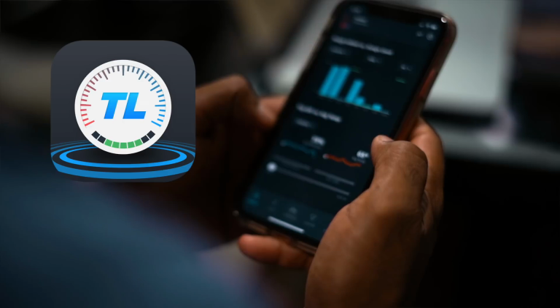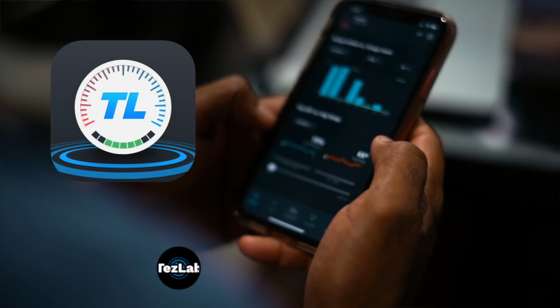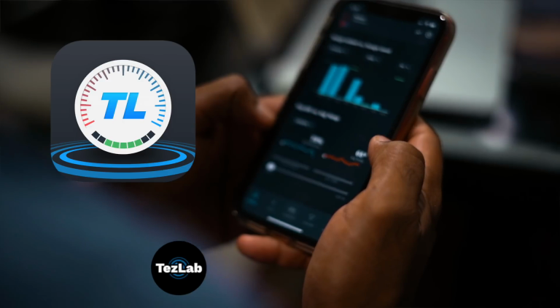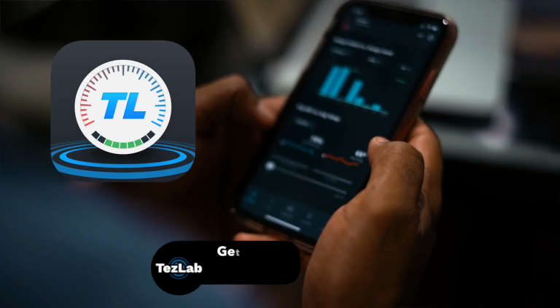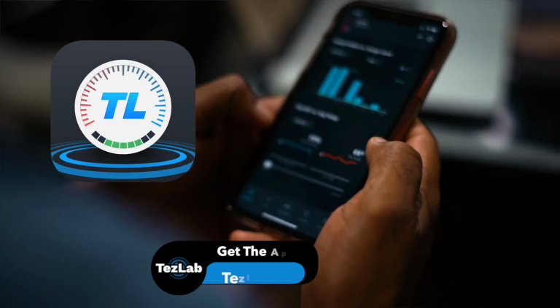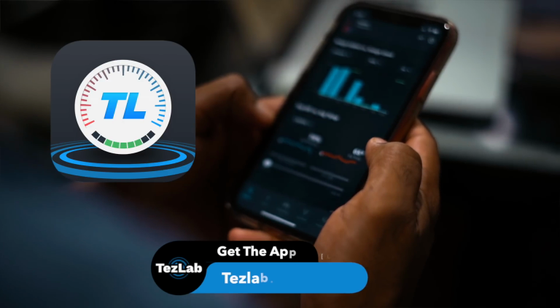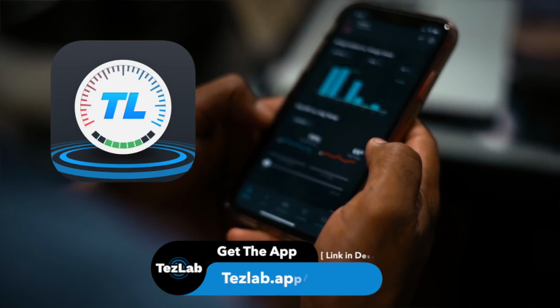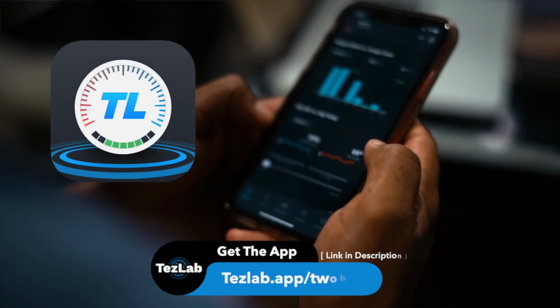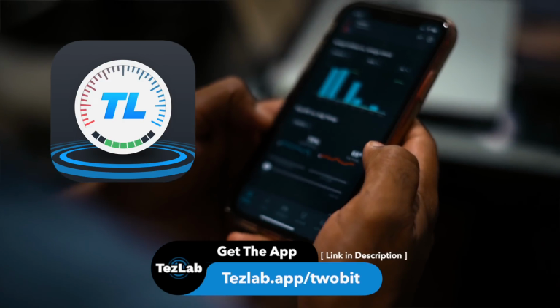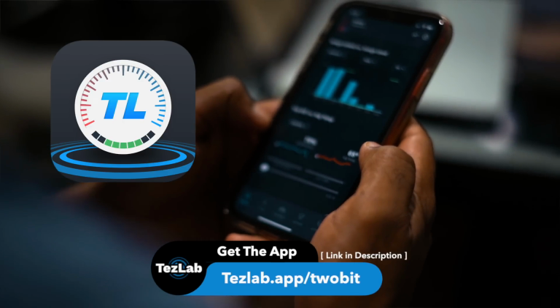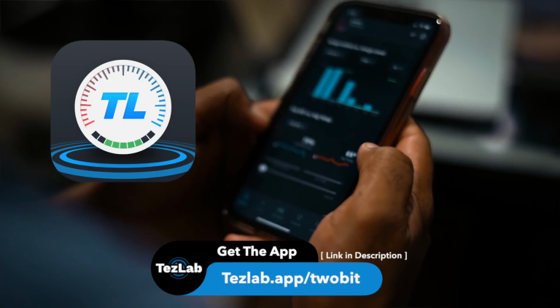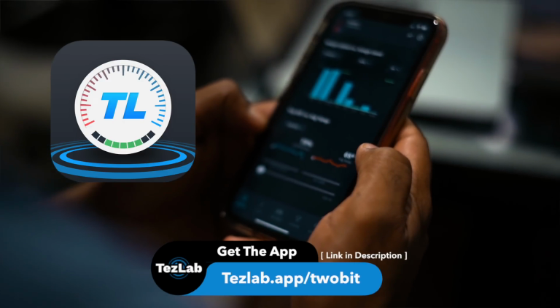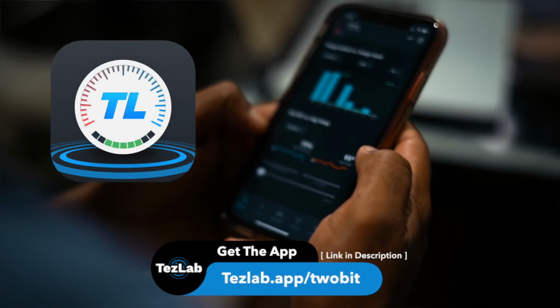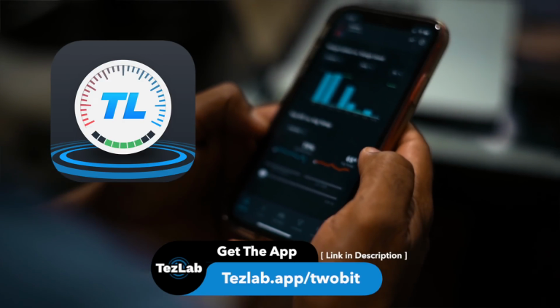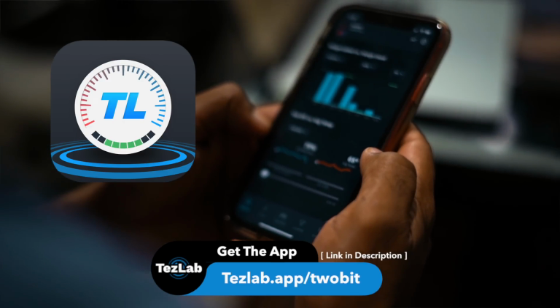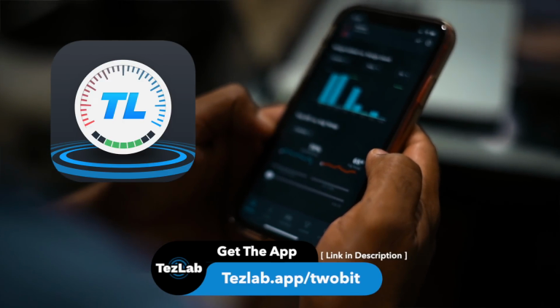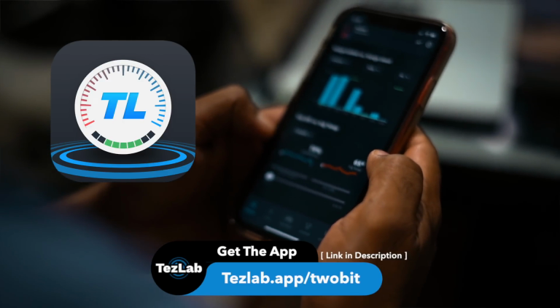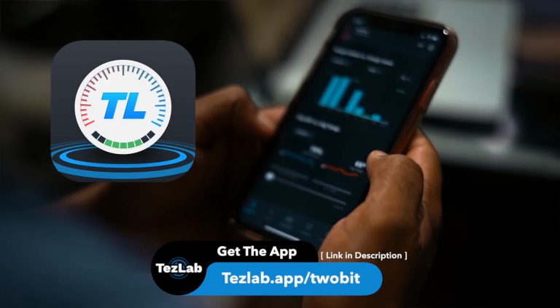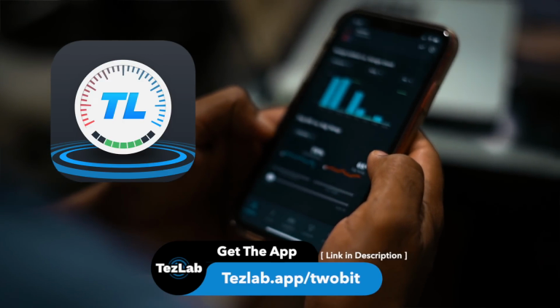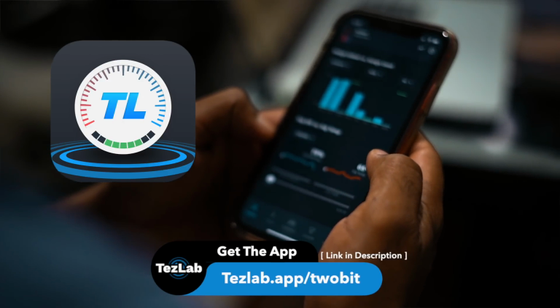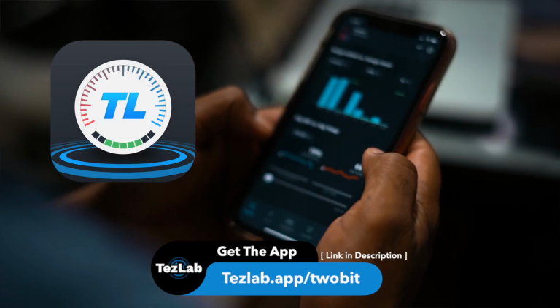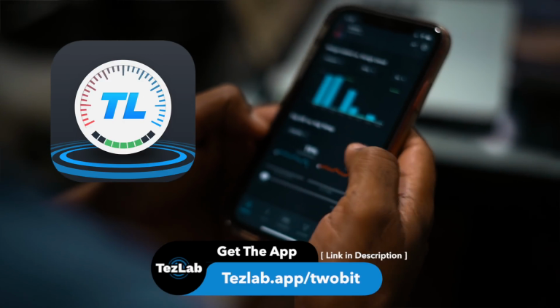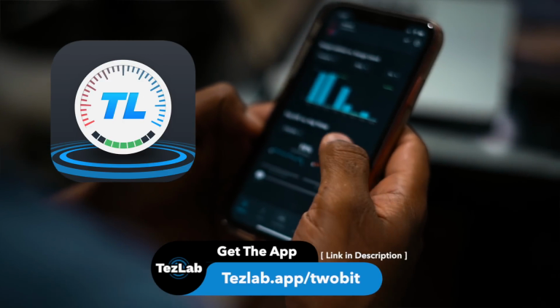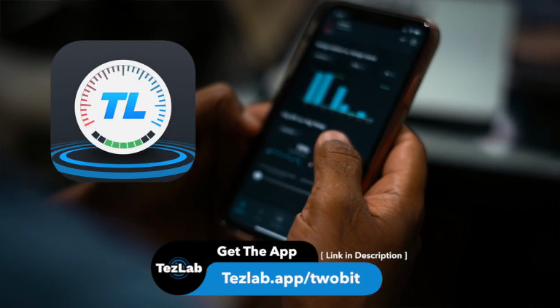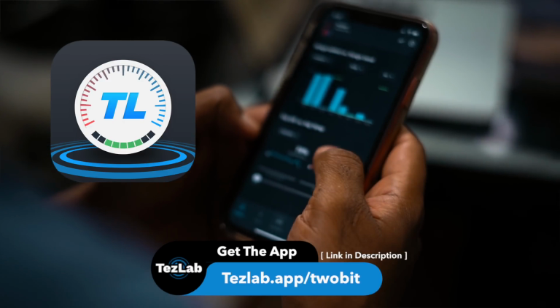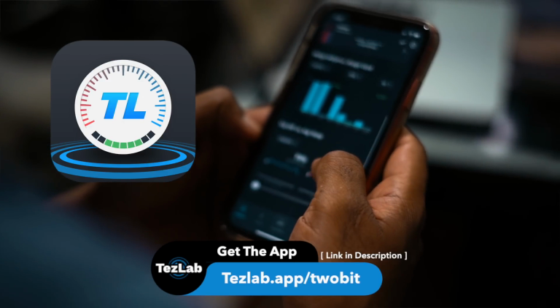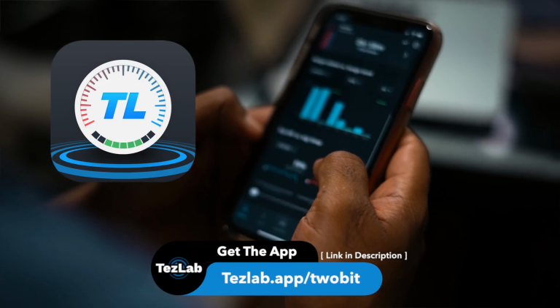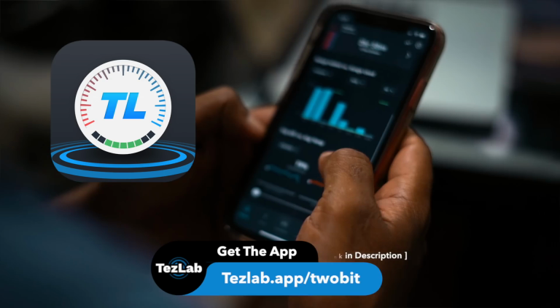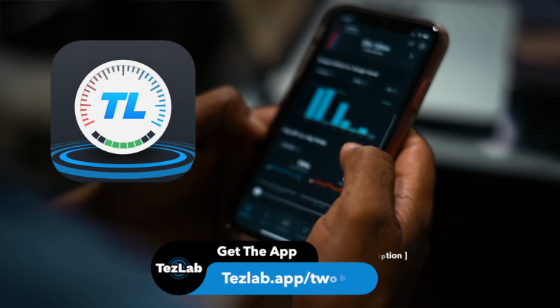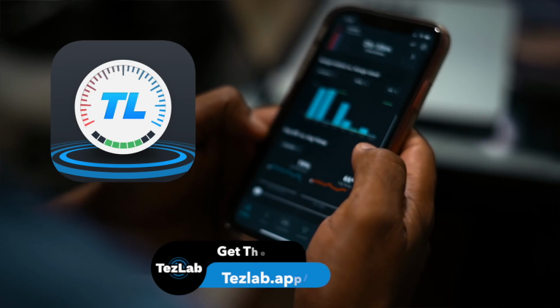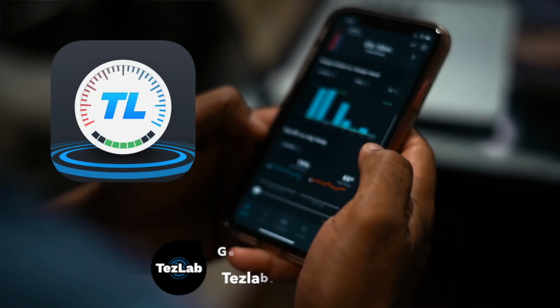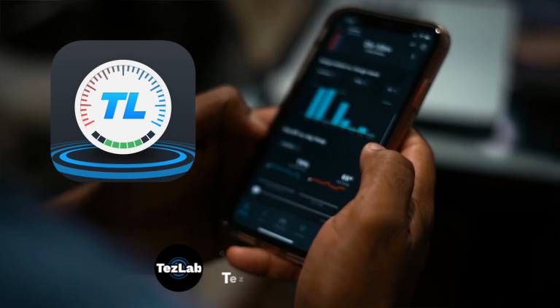Special shout out to TezLab for making this video possible — the must-have companion app for any Tesla owner.